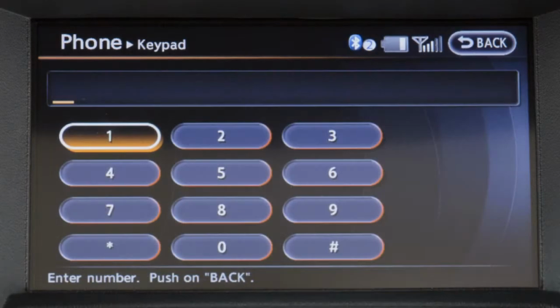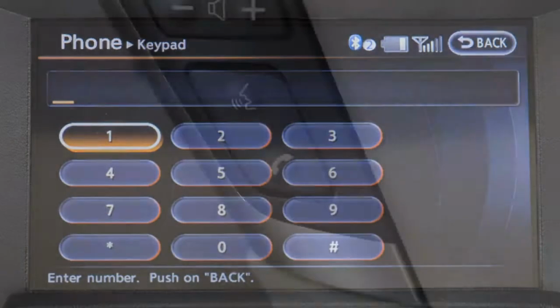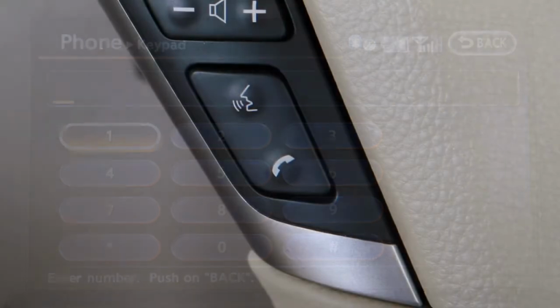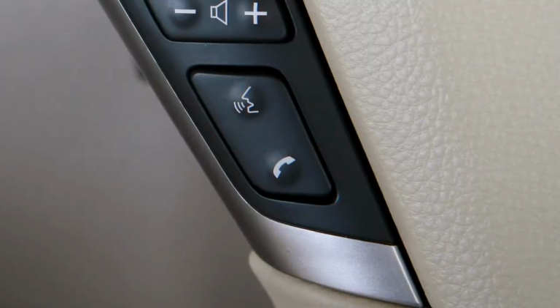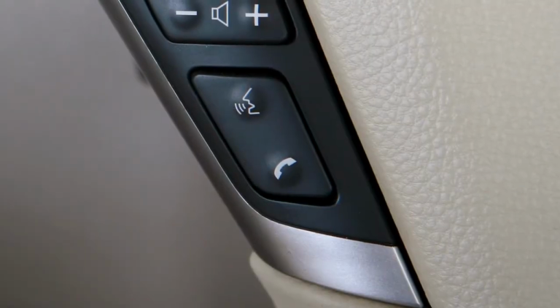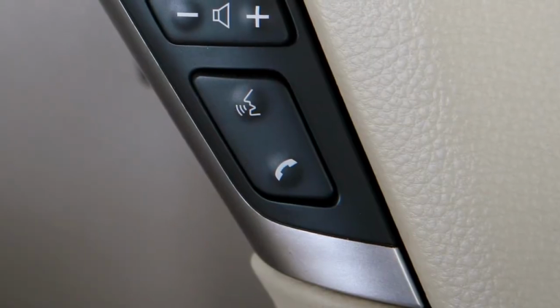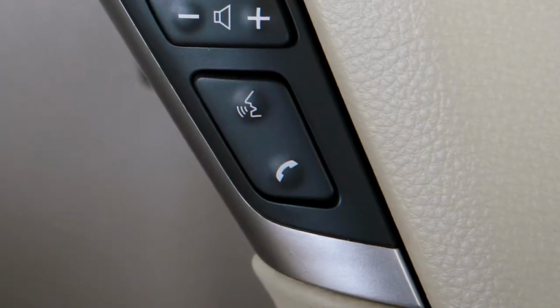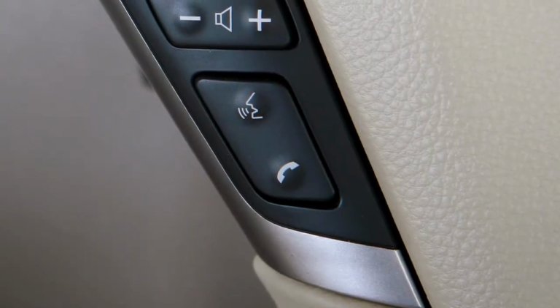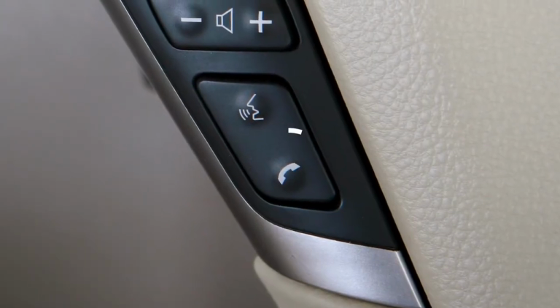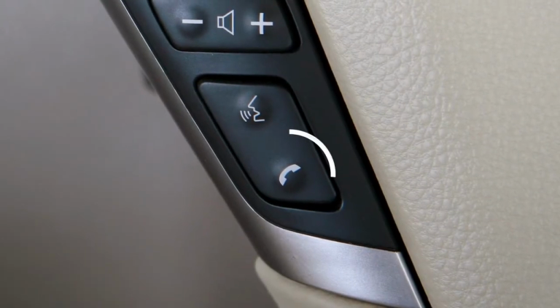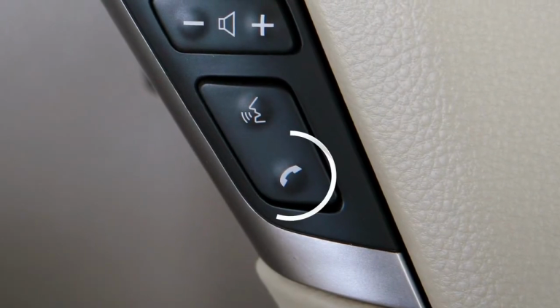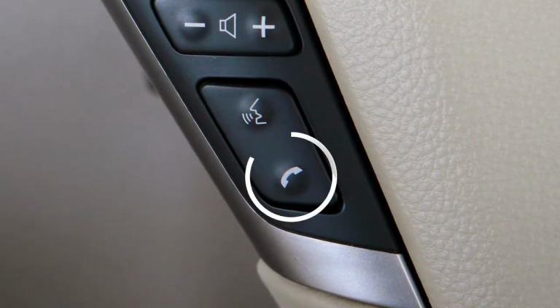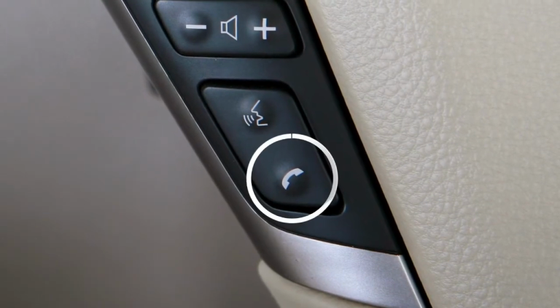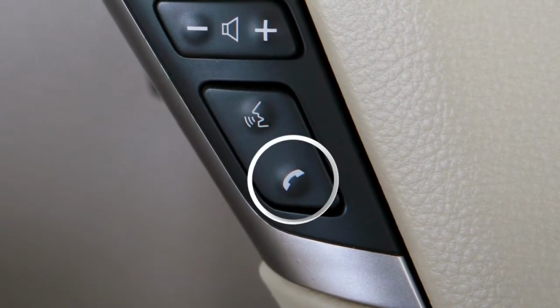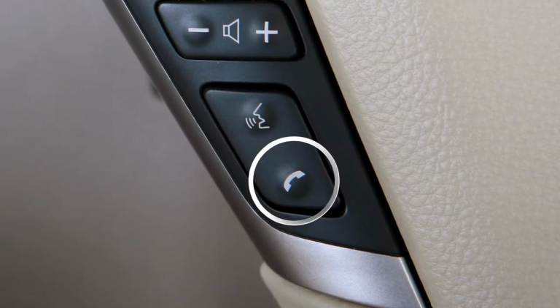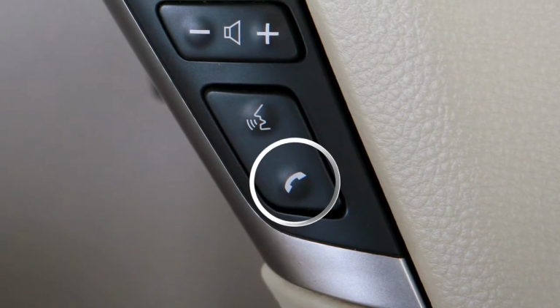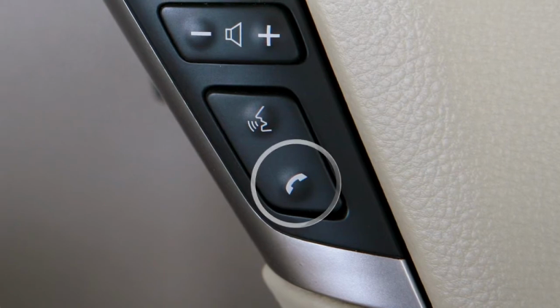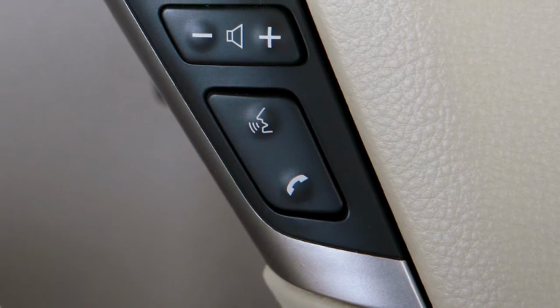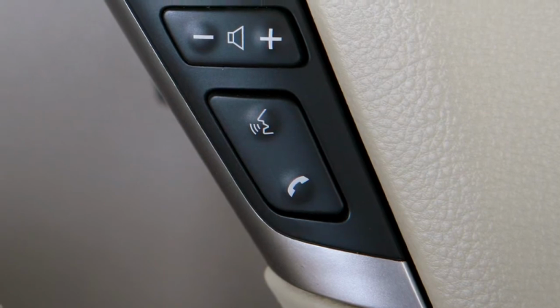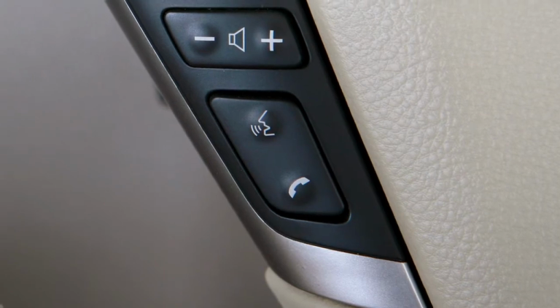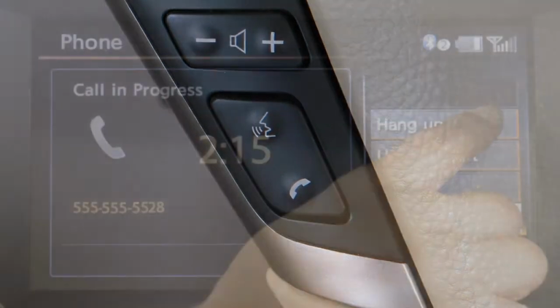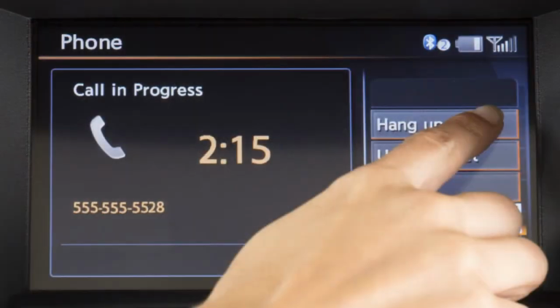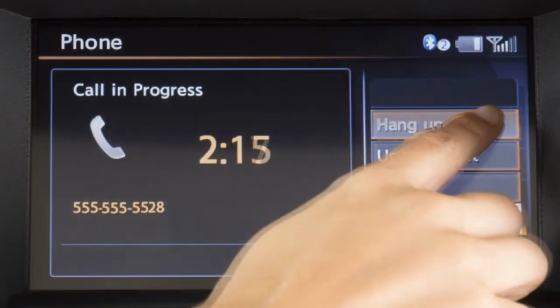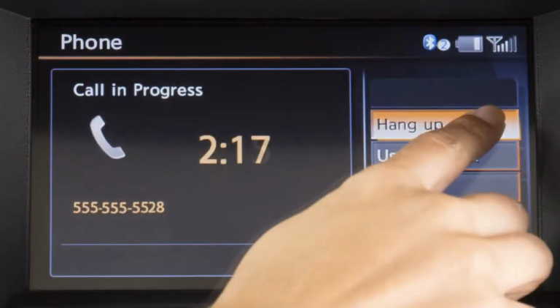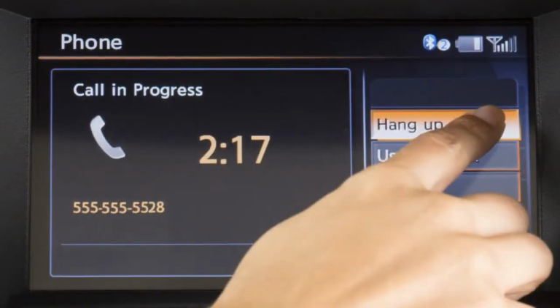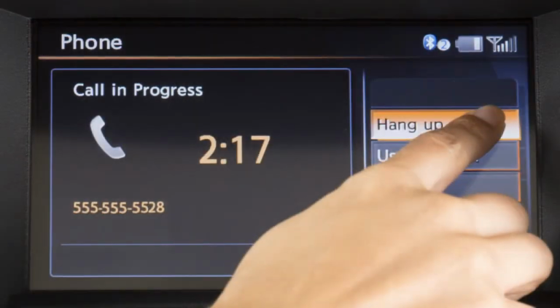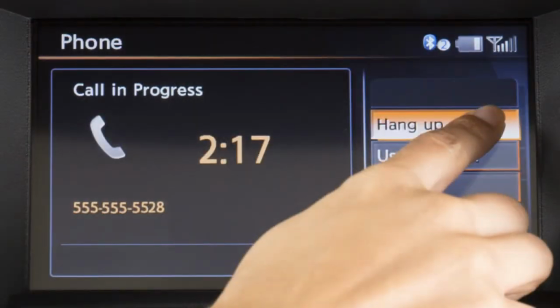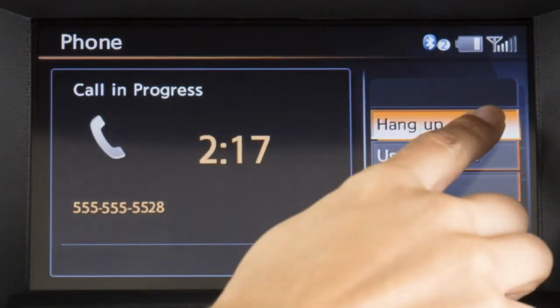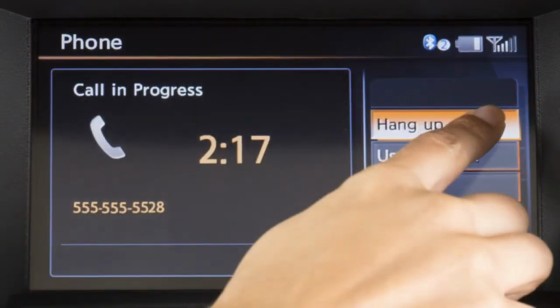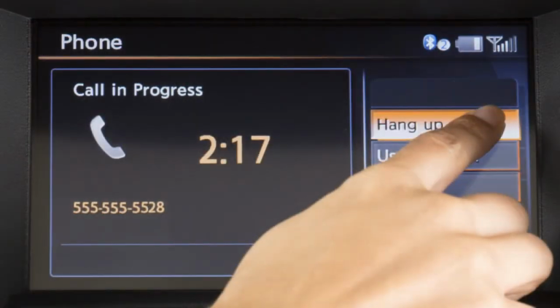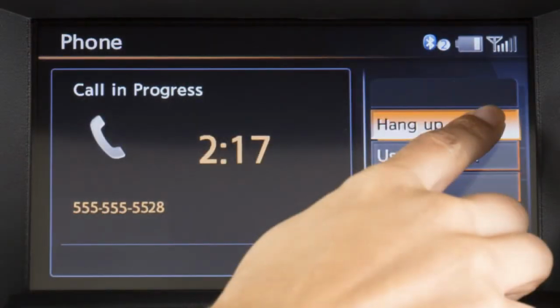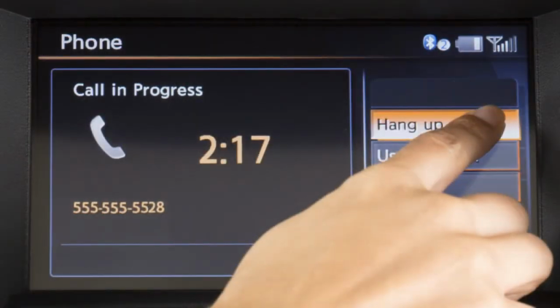When you wish to end a call, press the phone send button on the steering wheel again or touch Hang Up on the display screen.